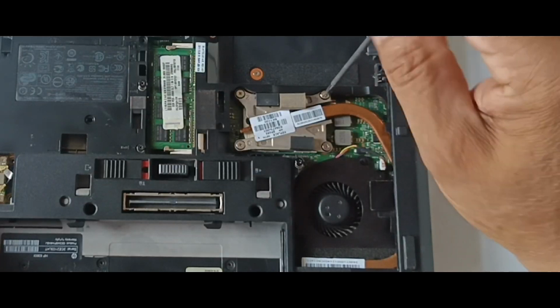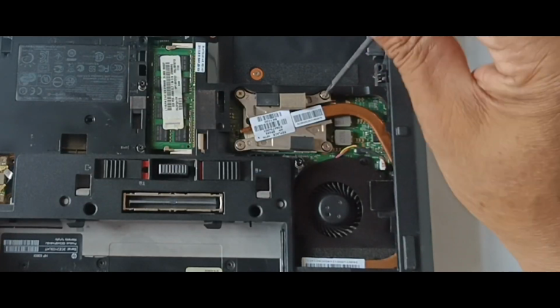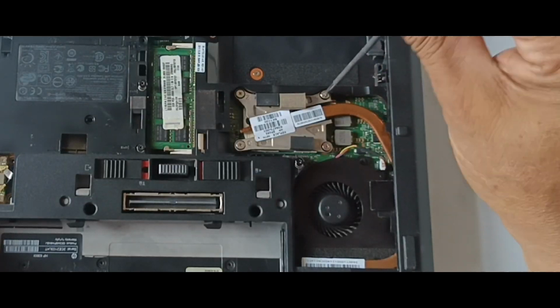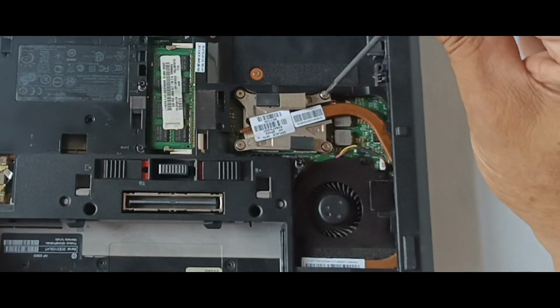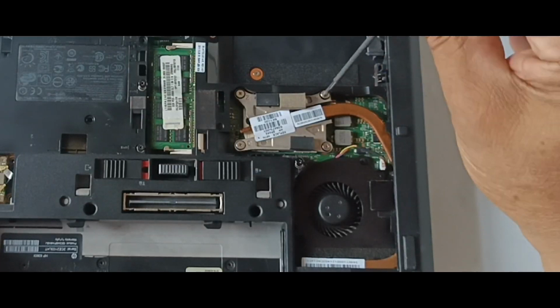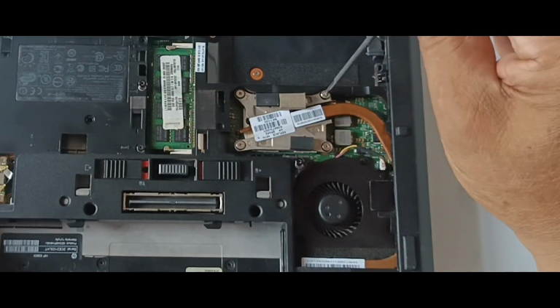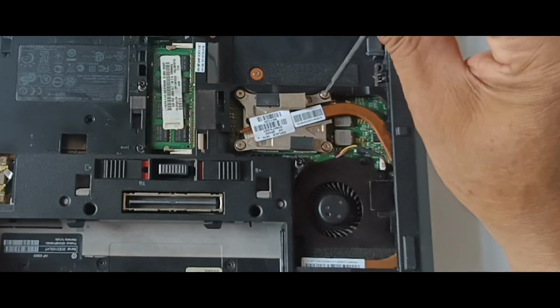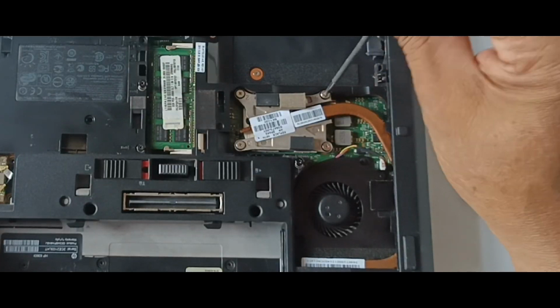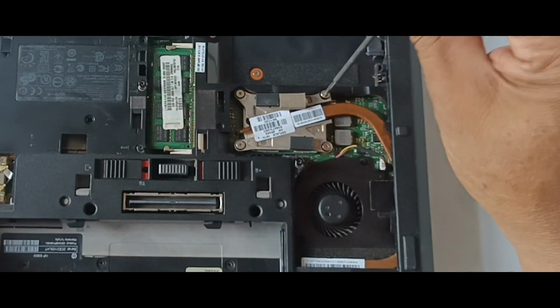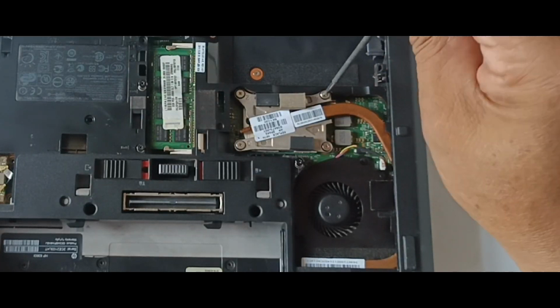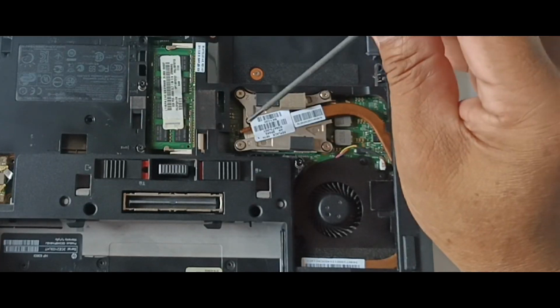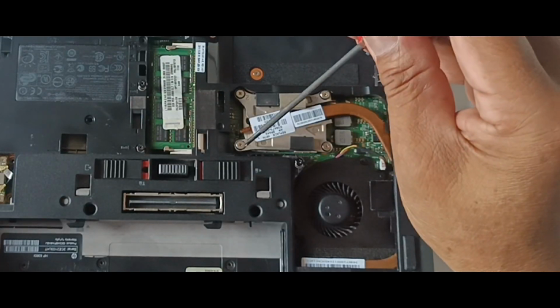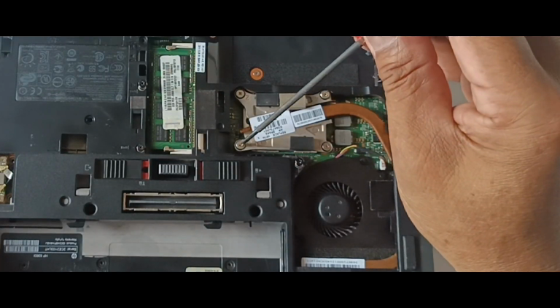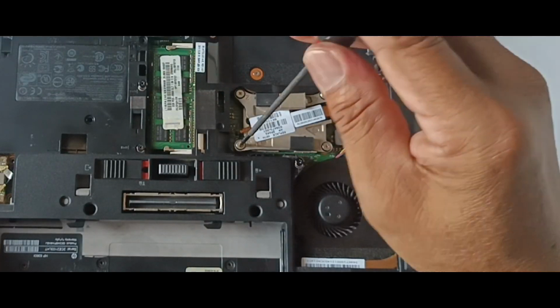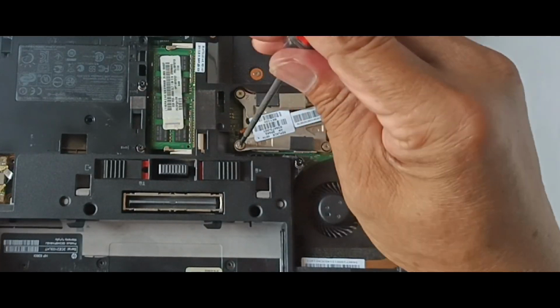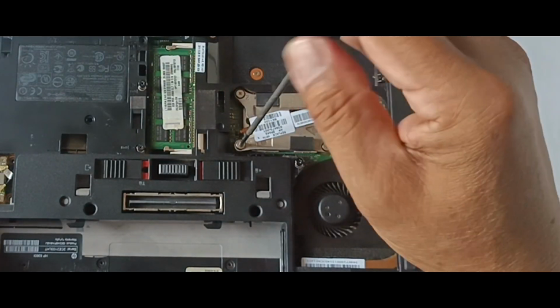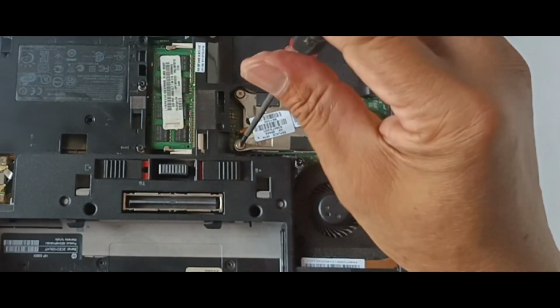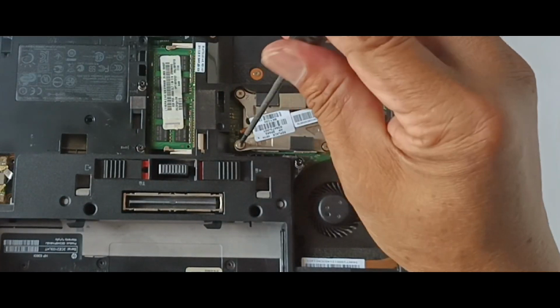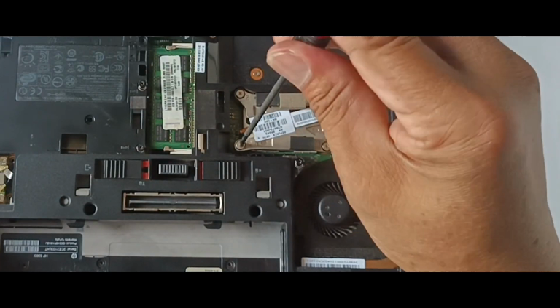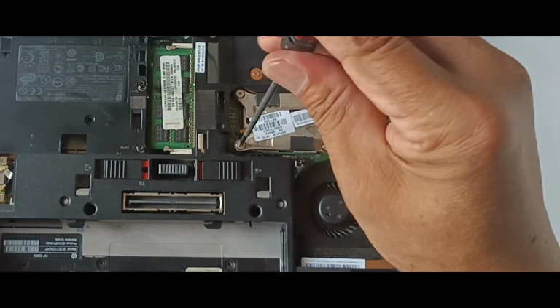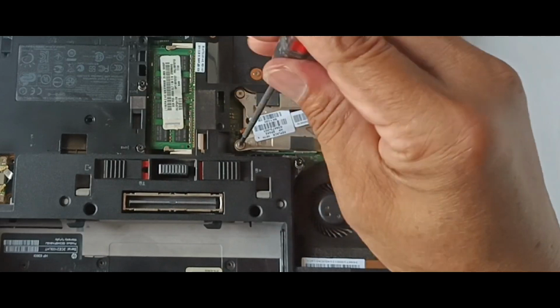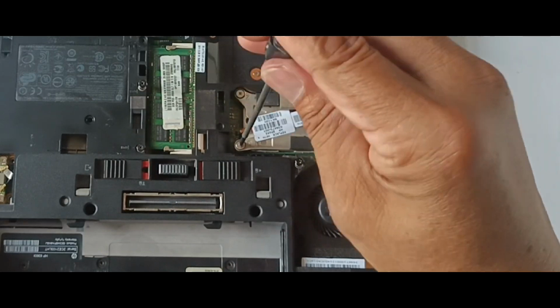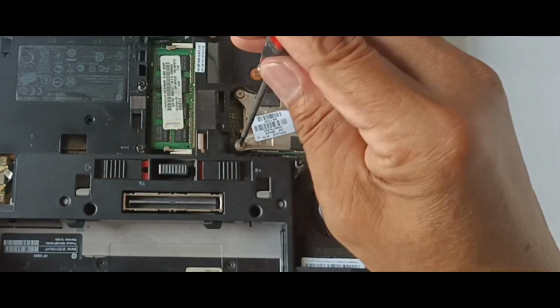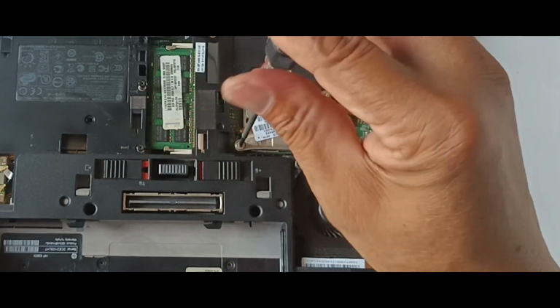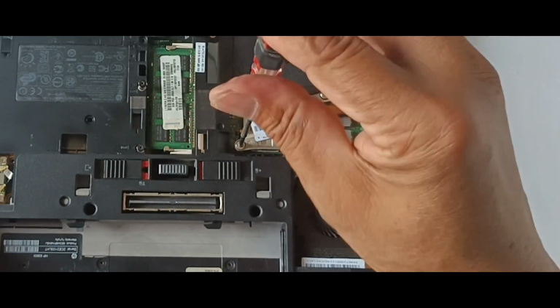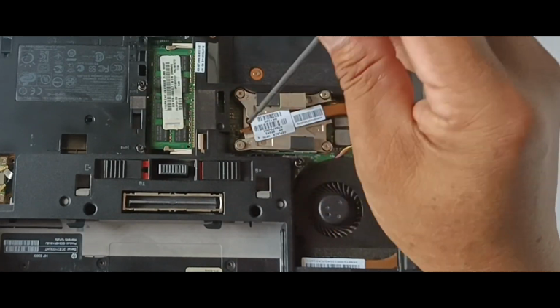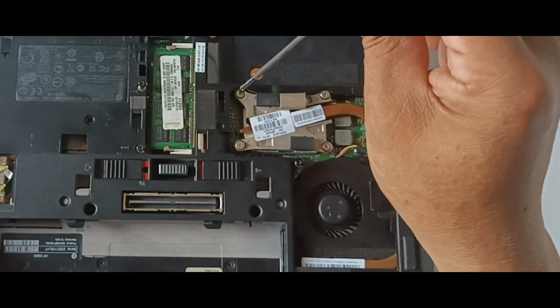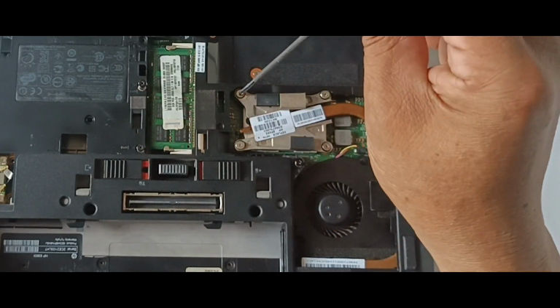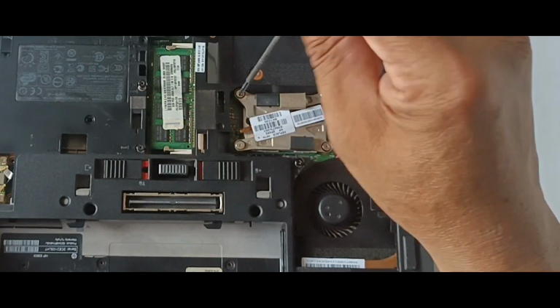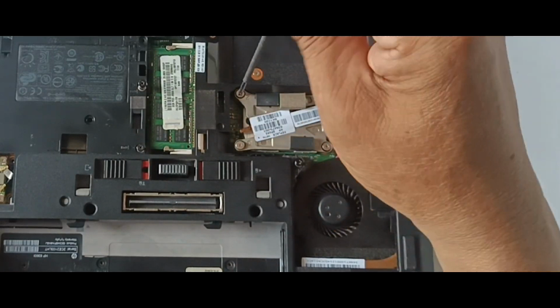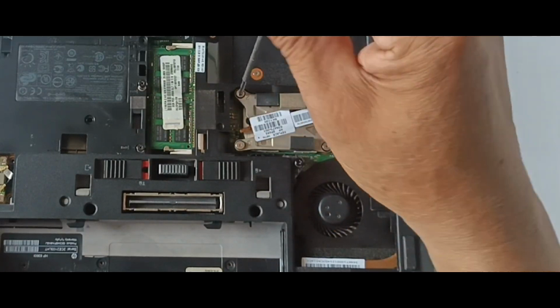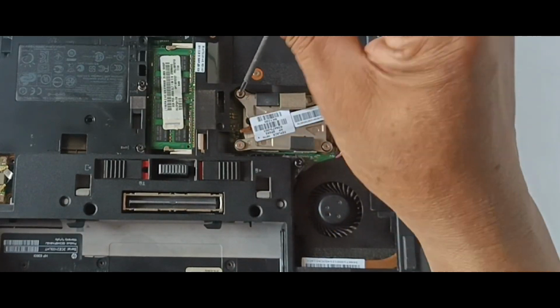To remove completely the back cover, you have to unscrew the fan and the heatsink as well.